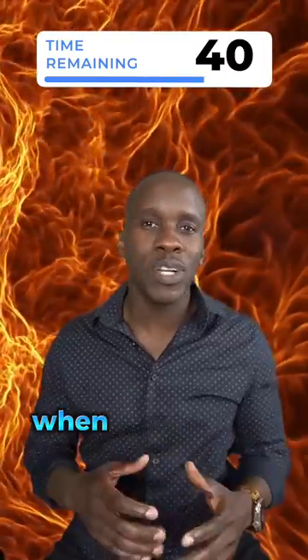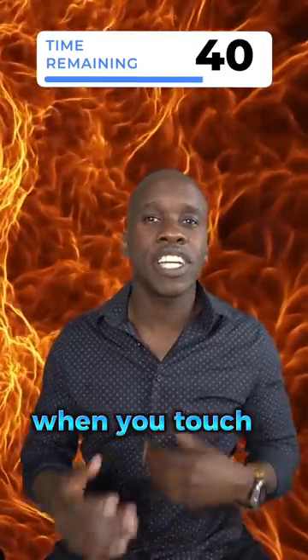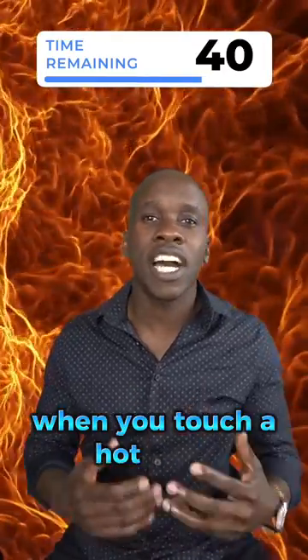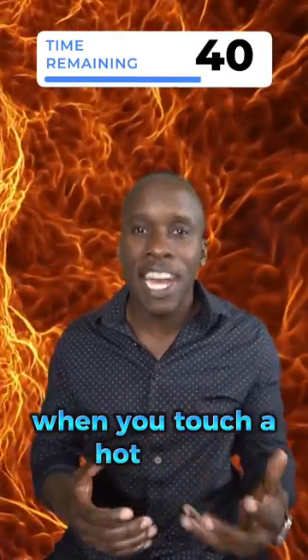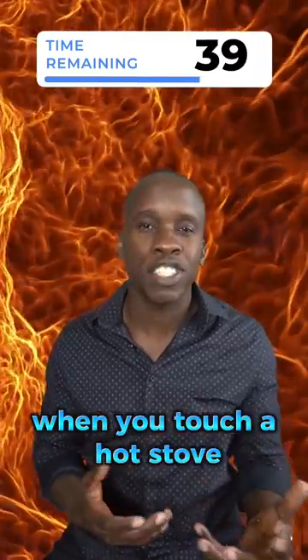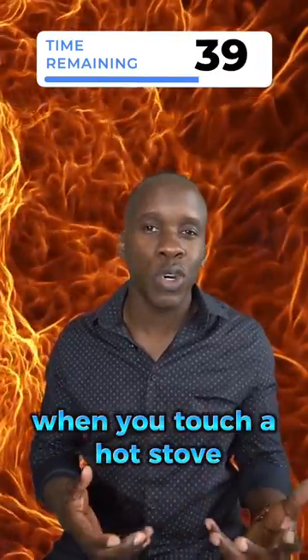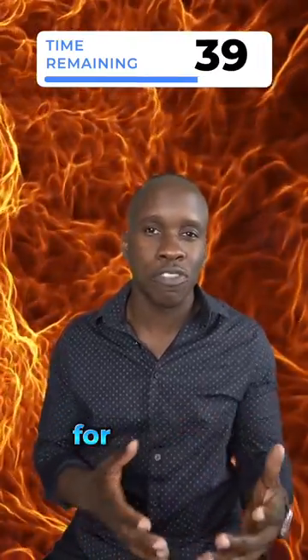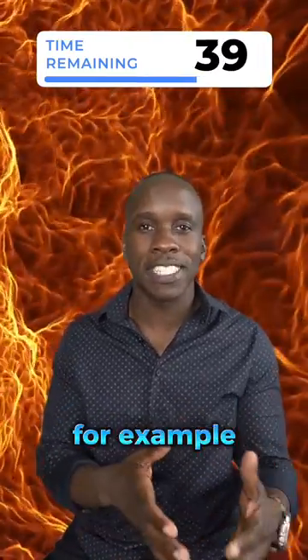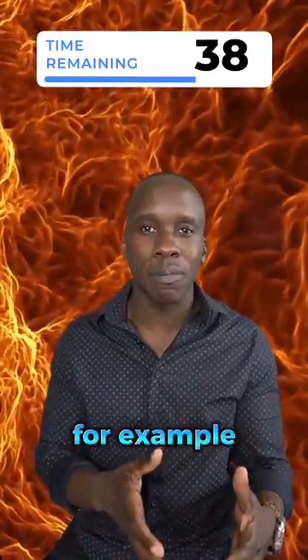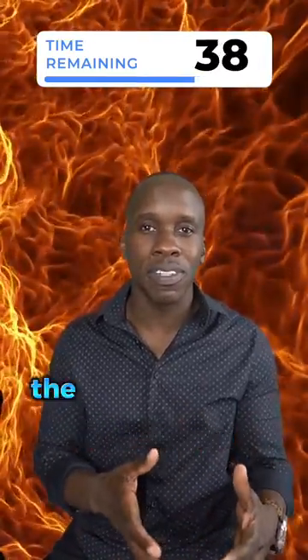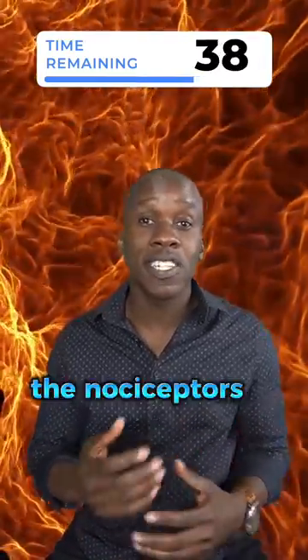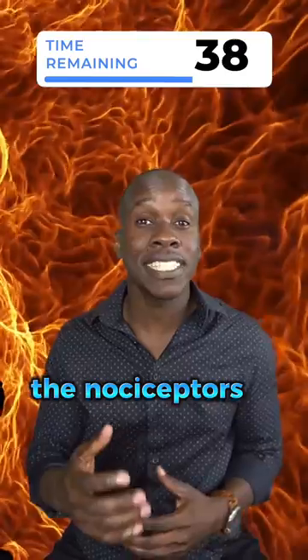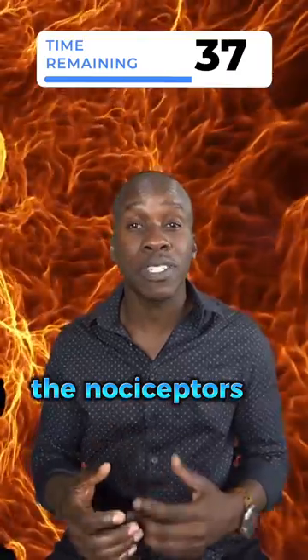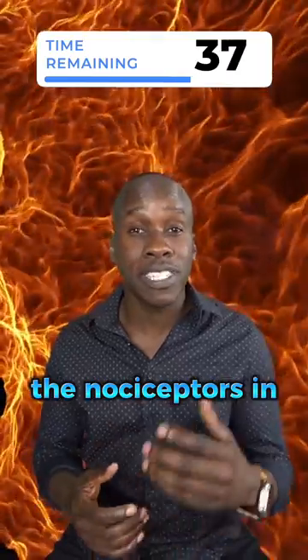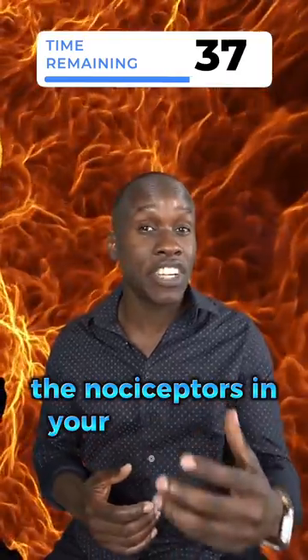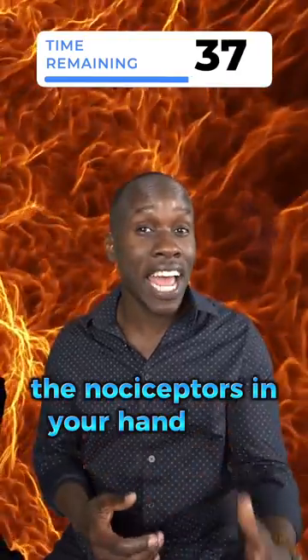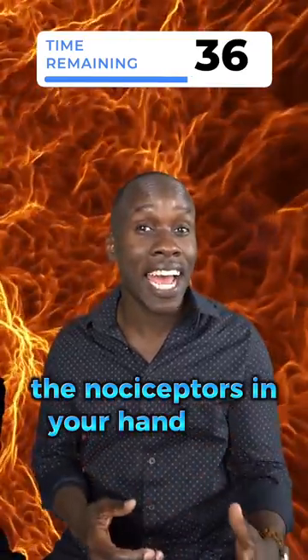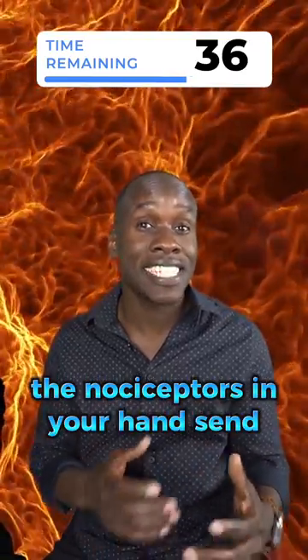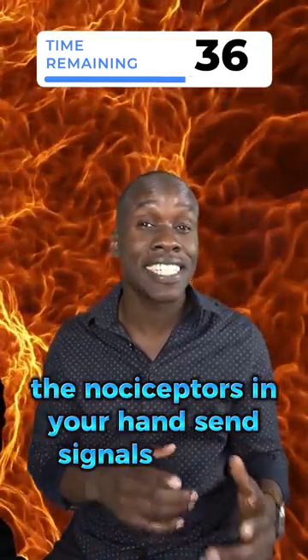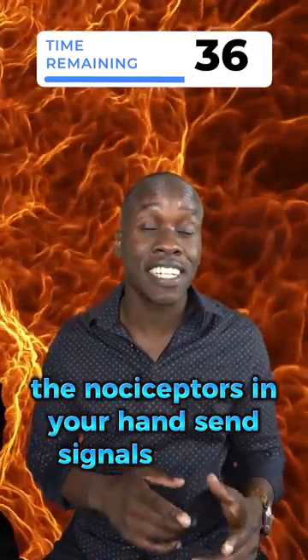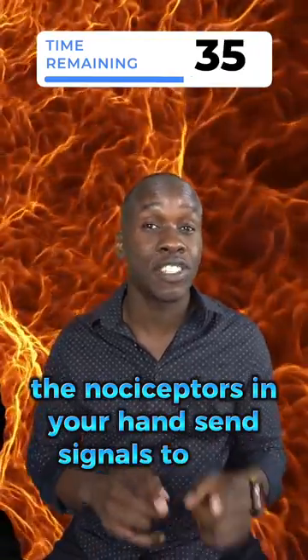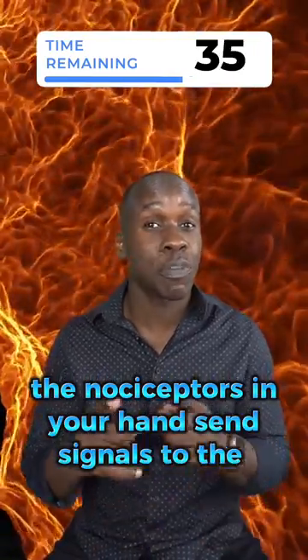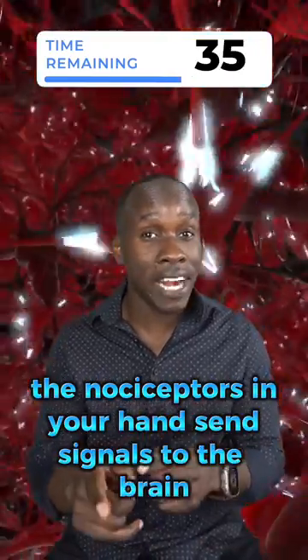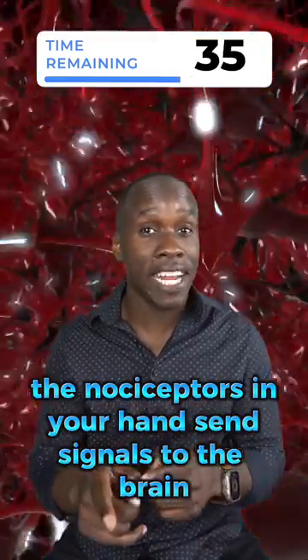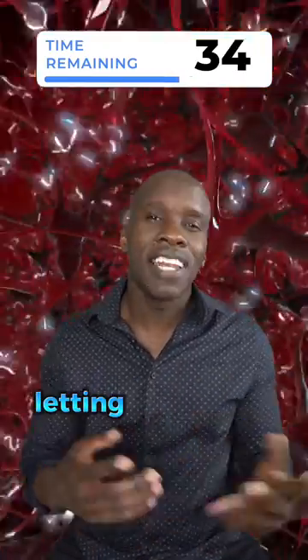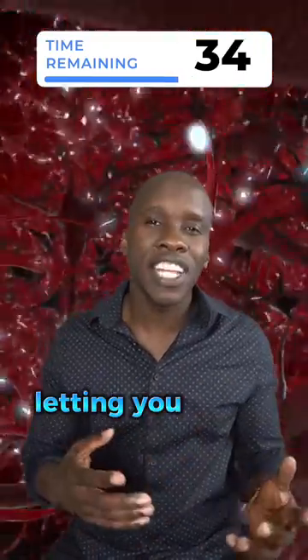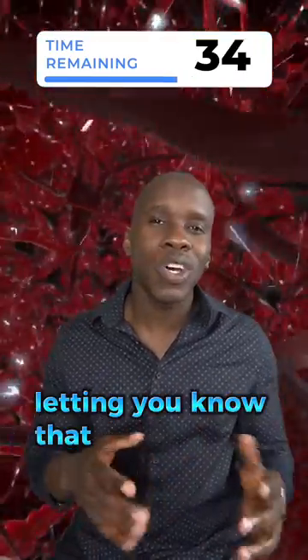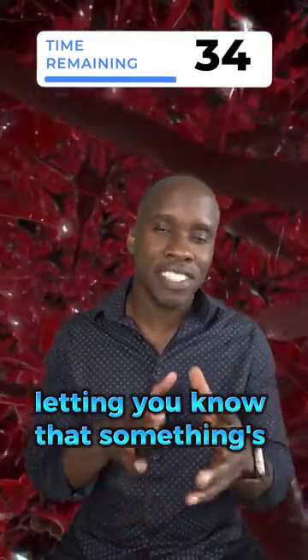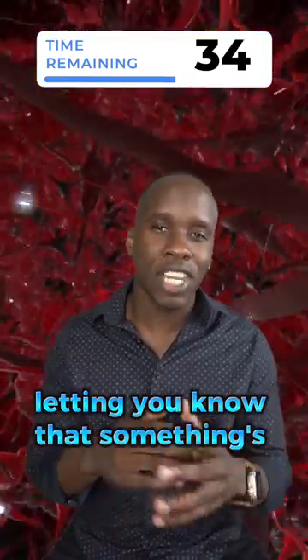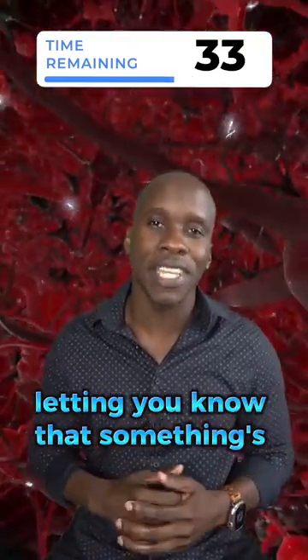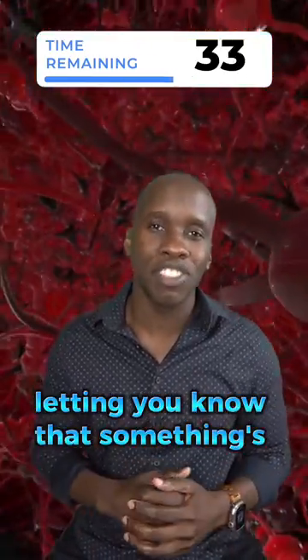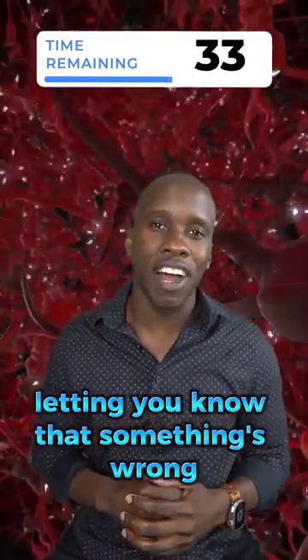When you touch a hot stove, for example, the nociceptors in your hand send signals to the brain, letting you know that something's wrong.